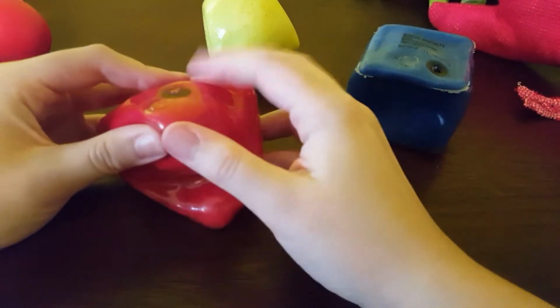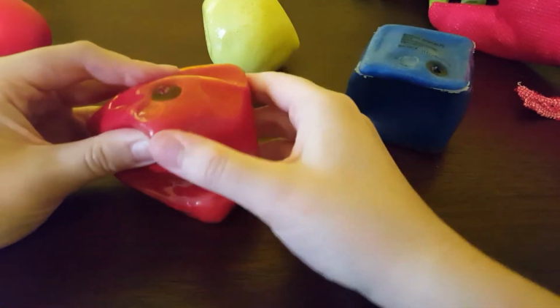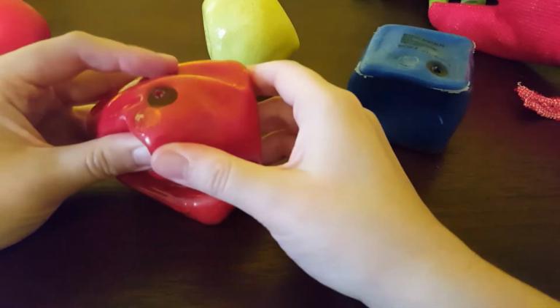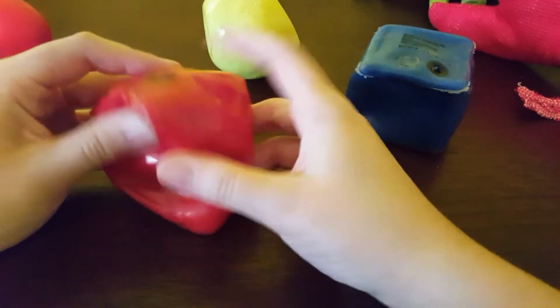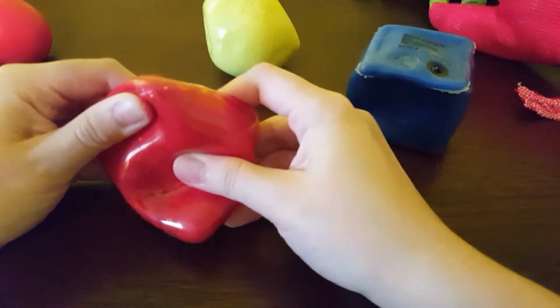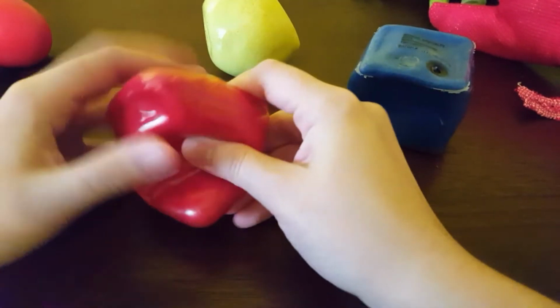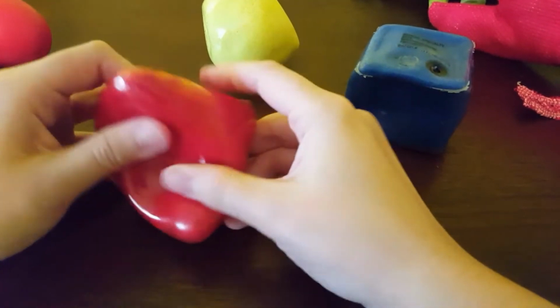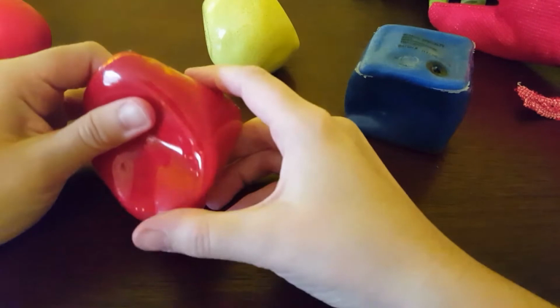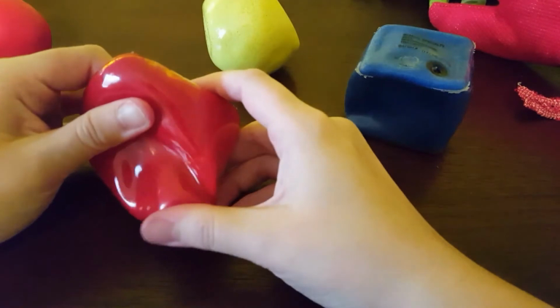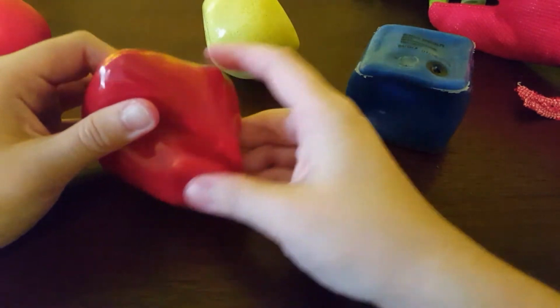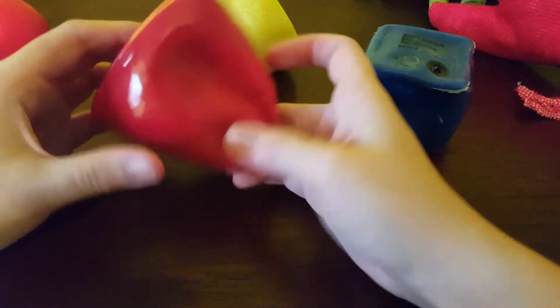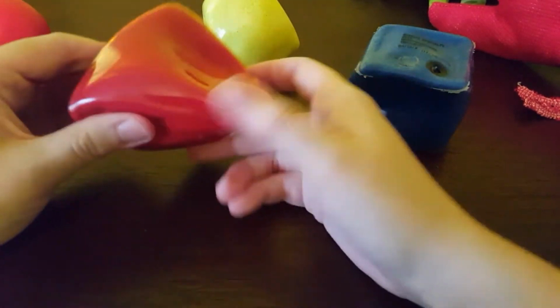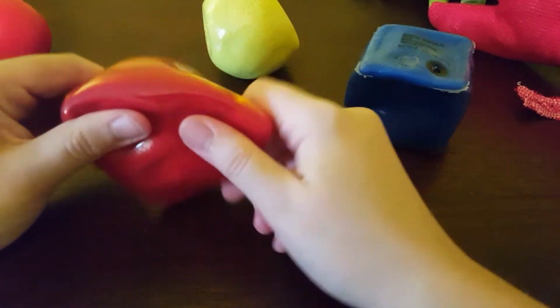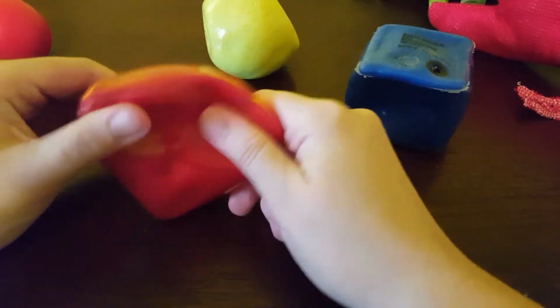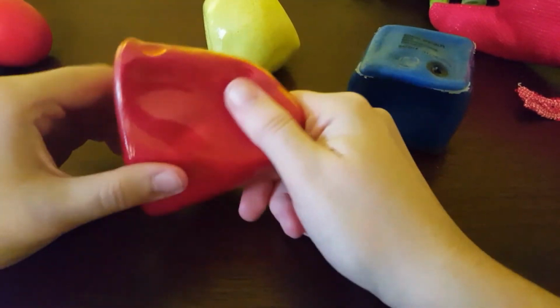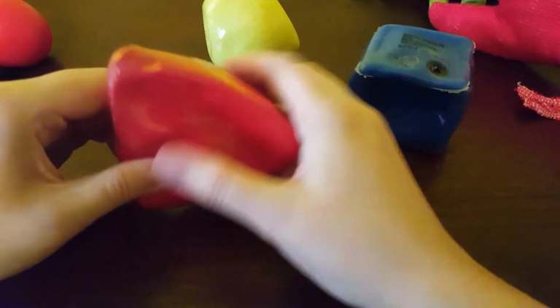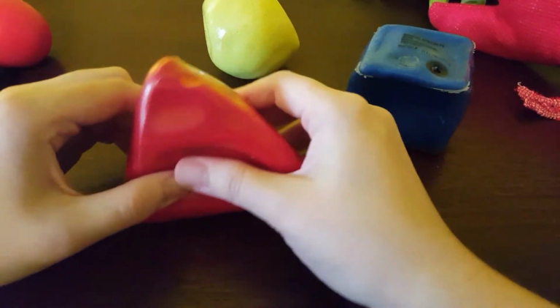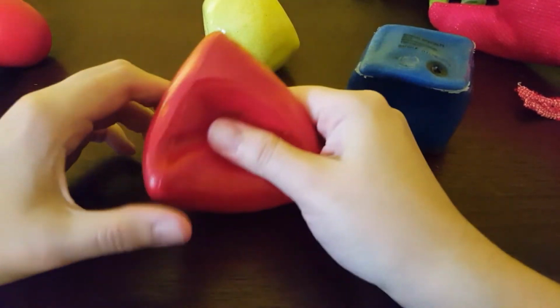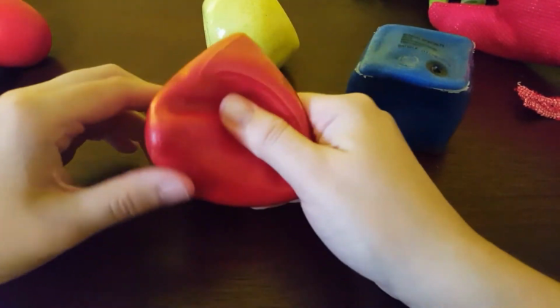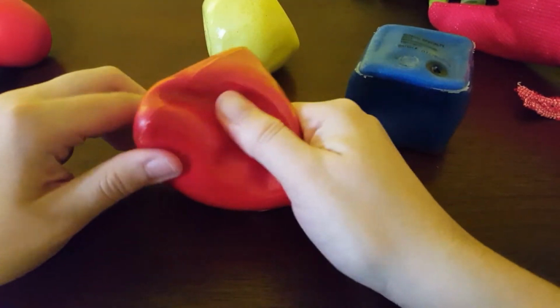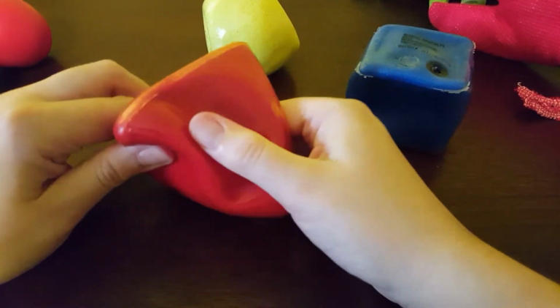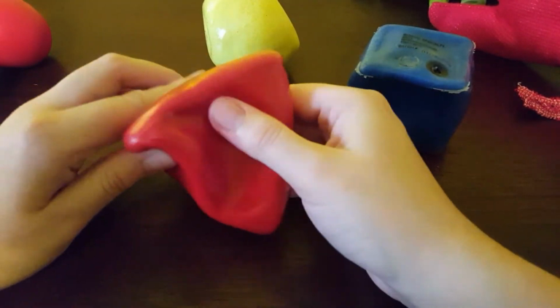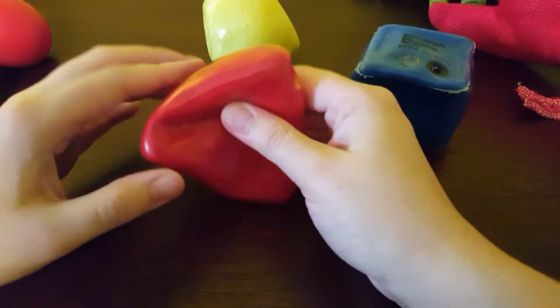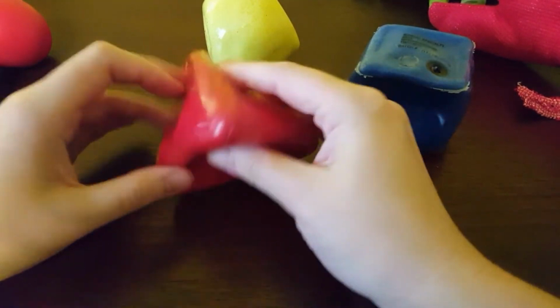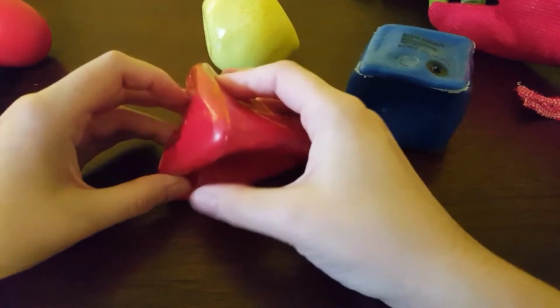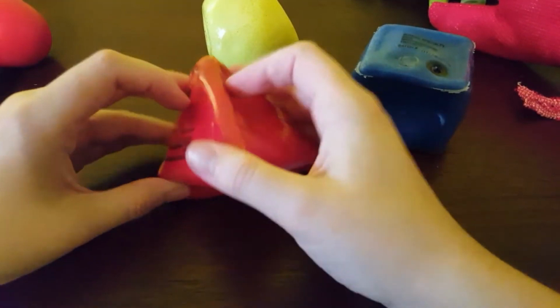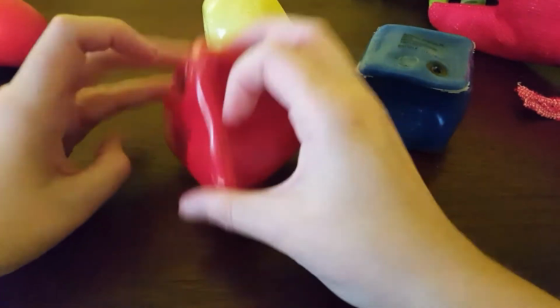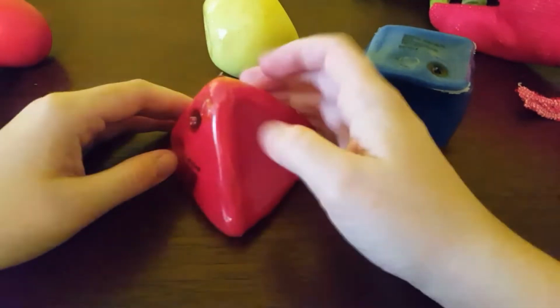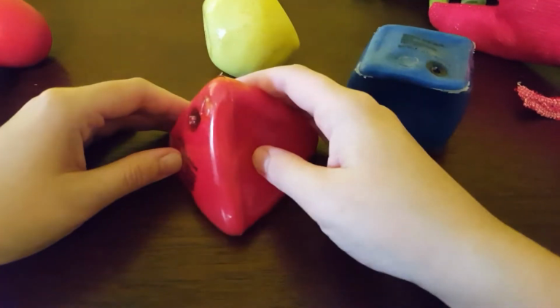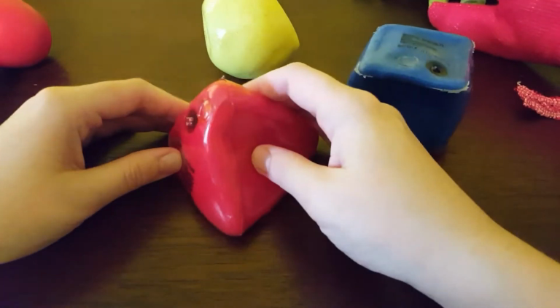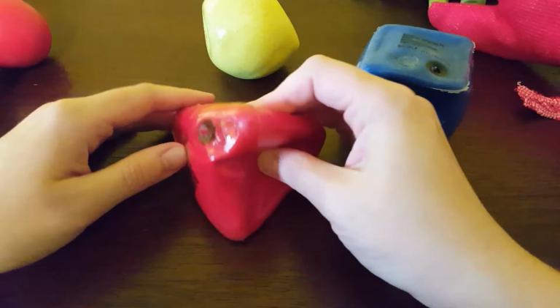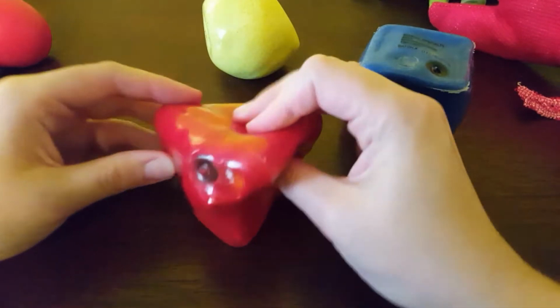They make a sandy noise — there's just colored sand in them. No leaks yet, but I literally just got them today.